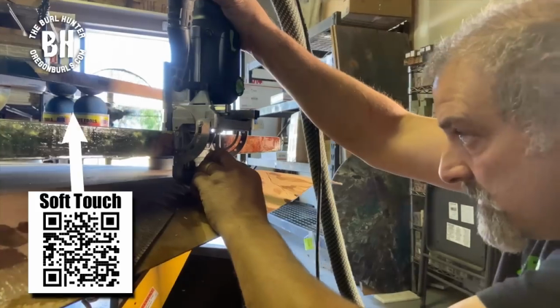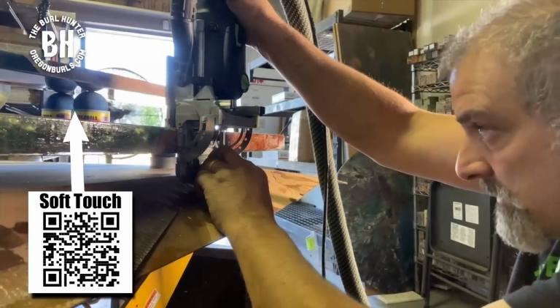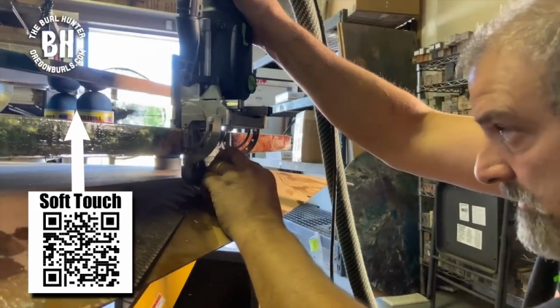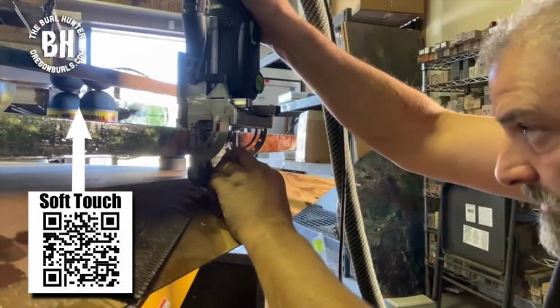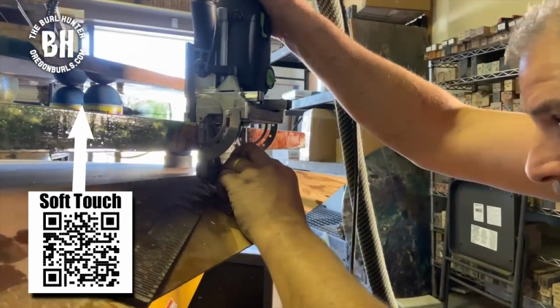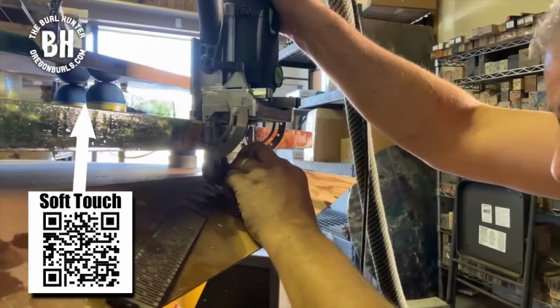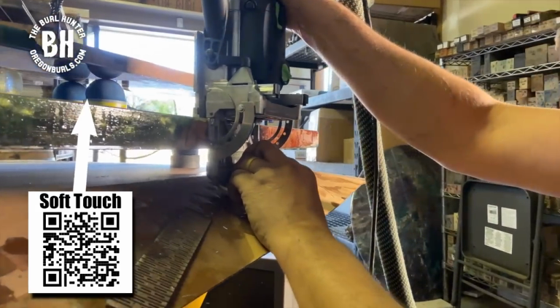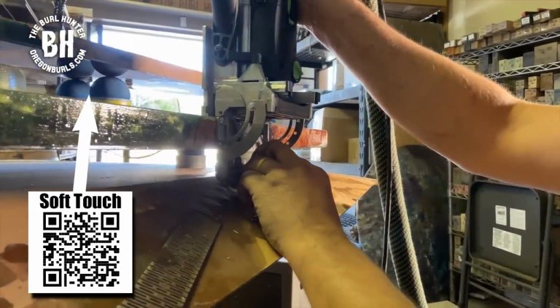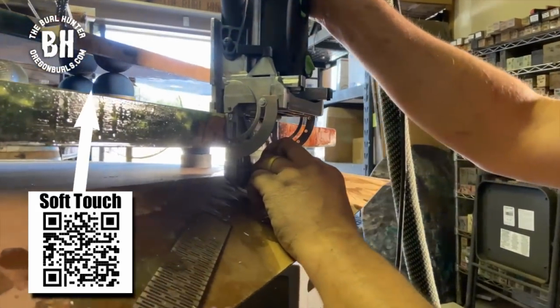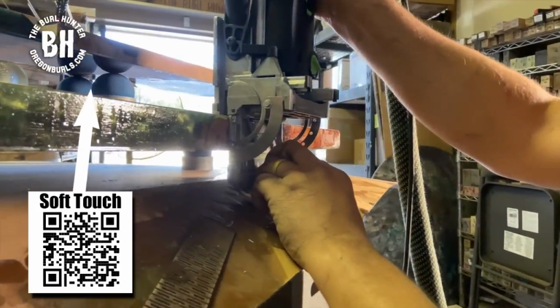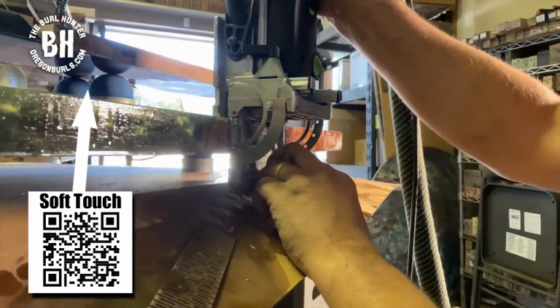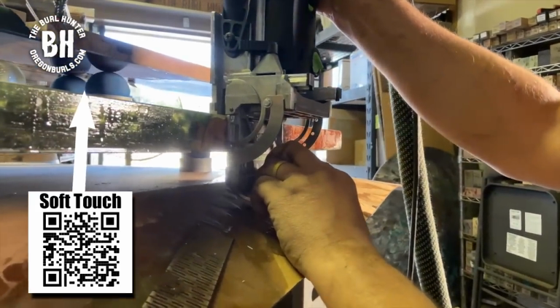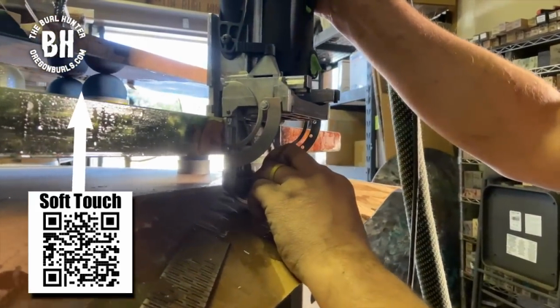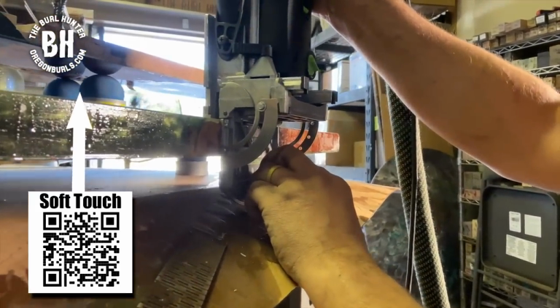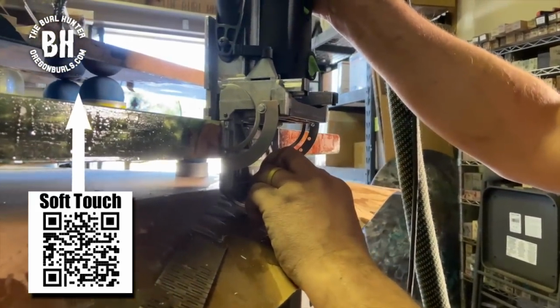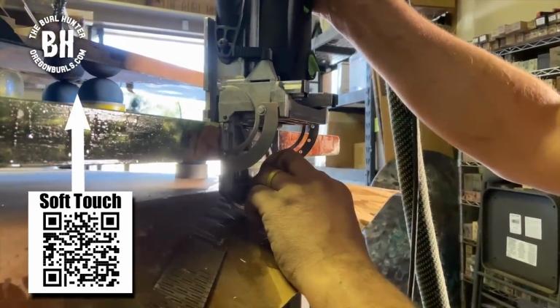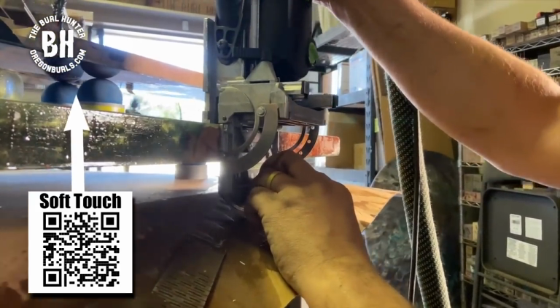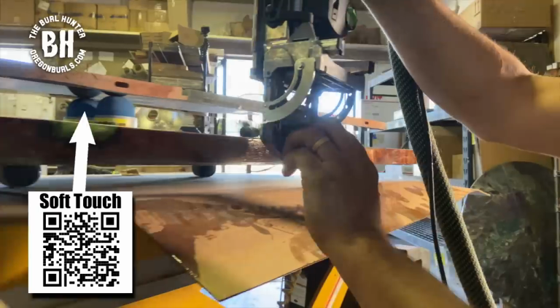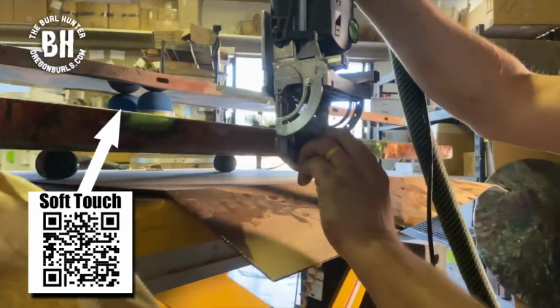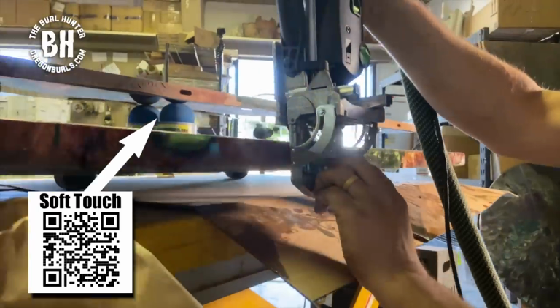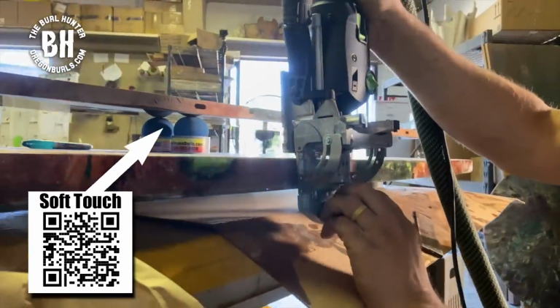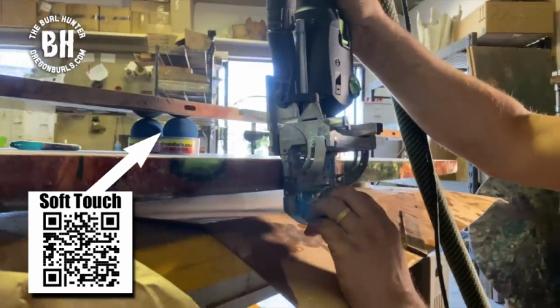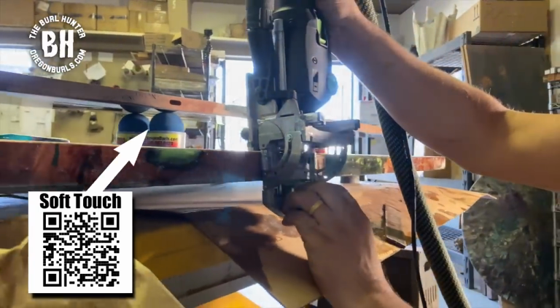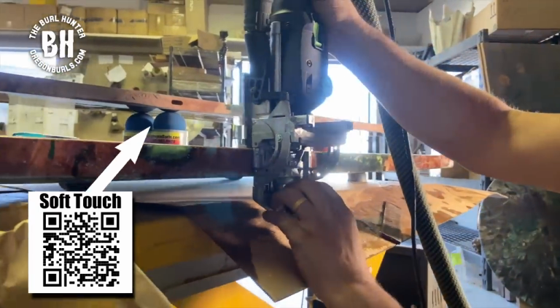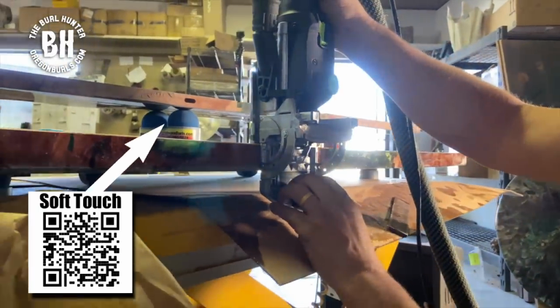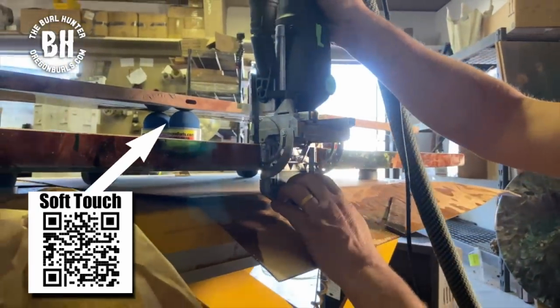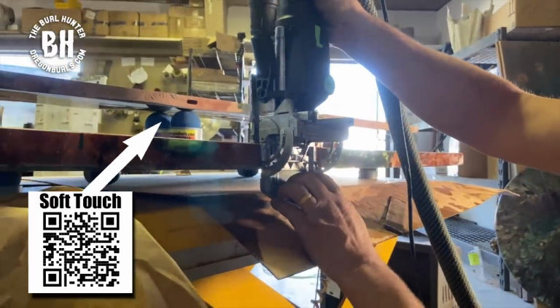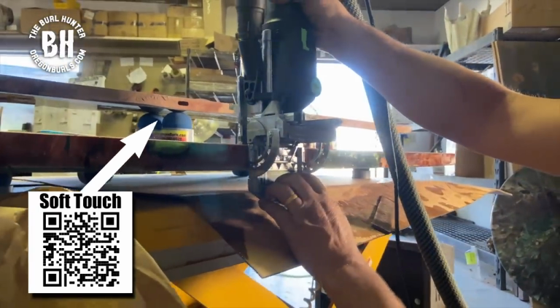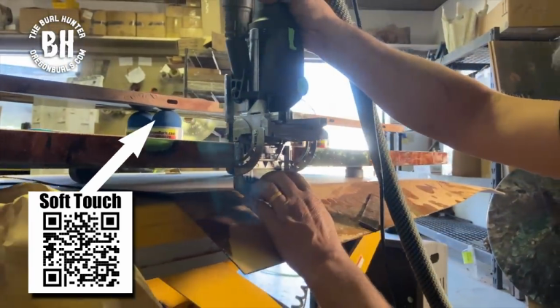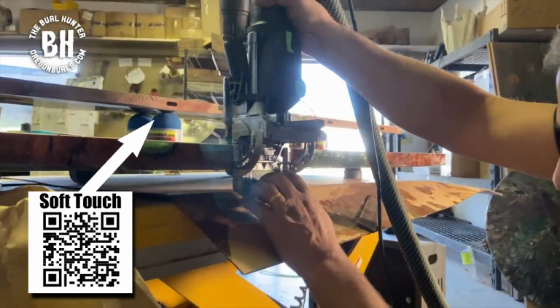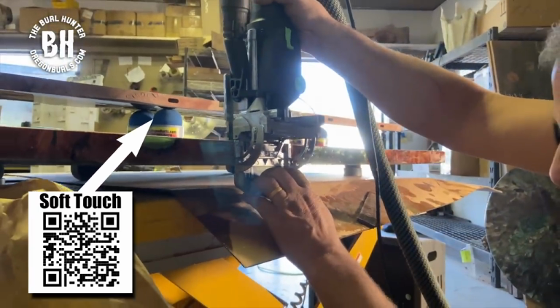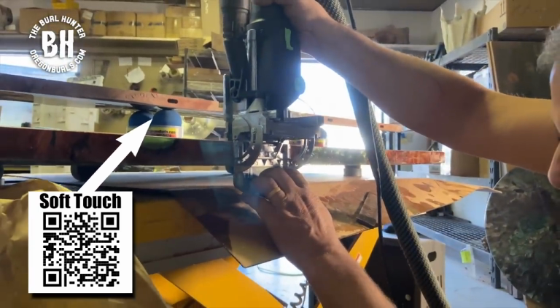Check out our soft-touch platforms for when you have a finished edge that you don't want to be marked up.